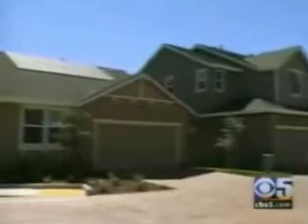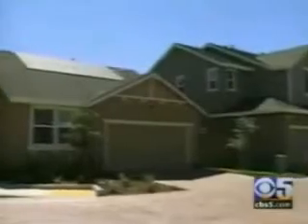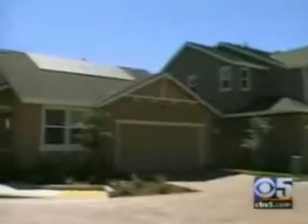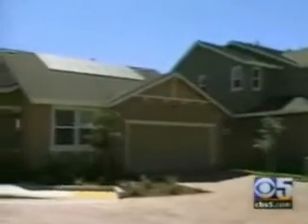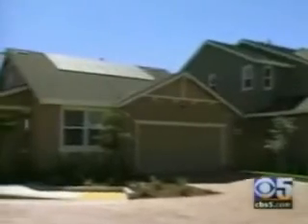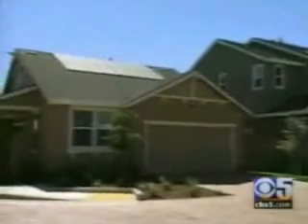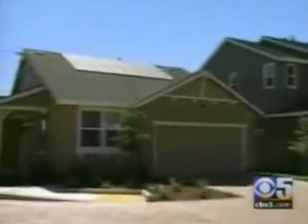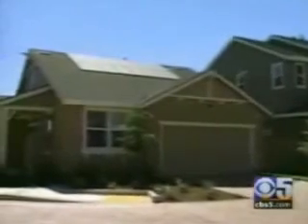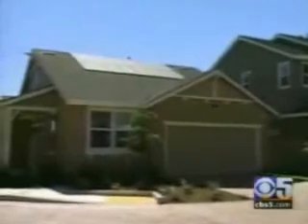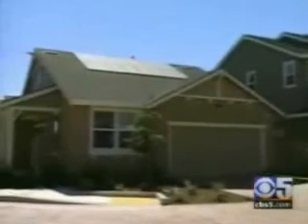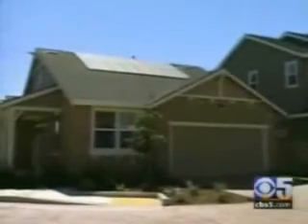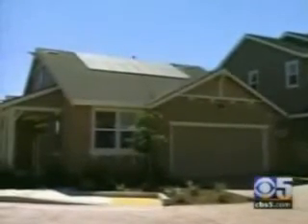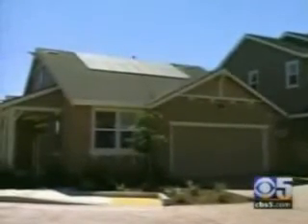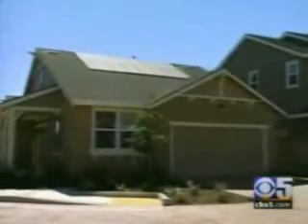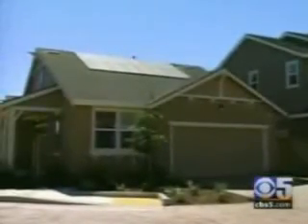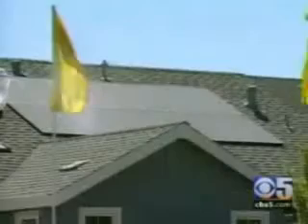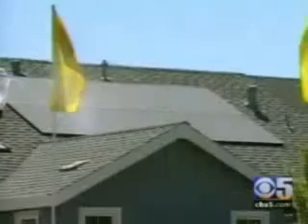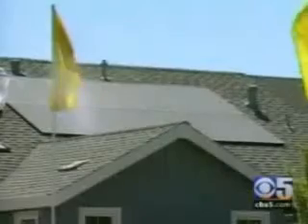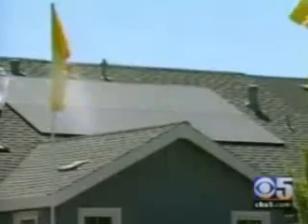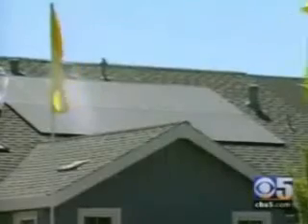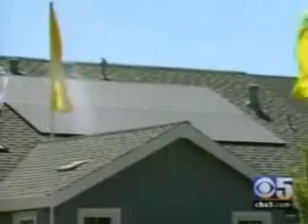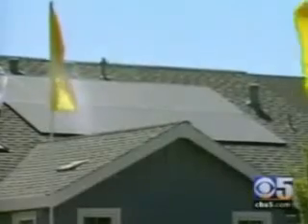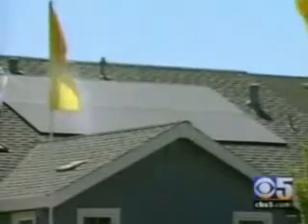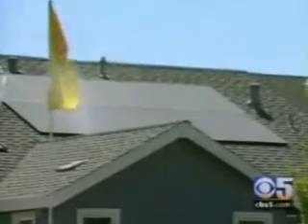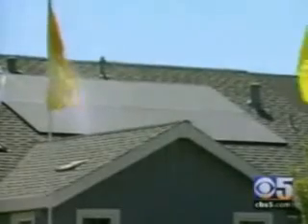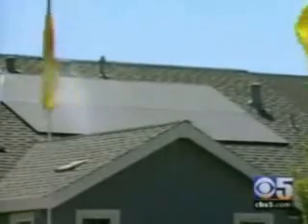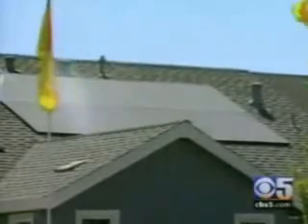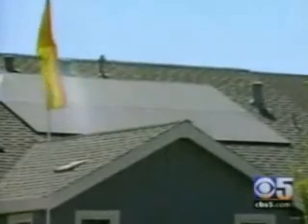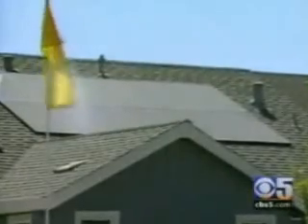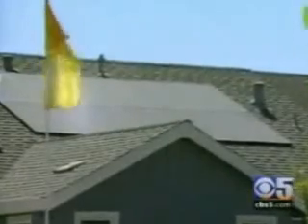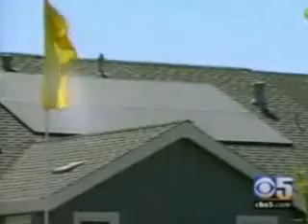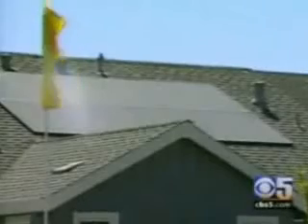Size varies from 1,000 square feet to almost 2,300, and the cost of going green here is $295,000 to $399,000. In Sacramento, John Libertini, CBS 5.